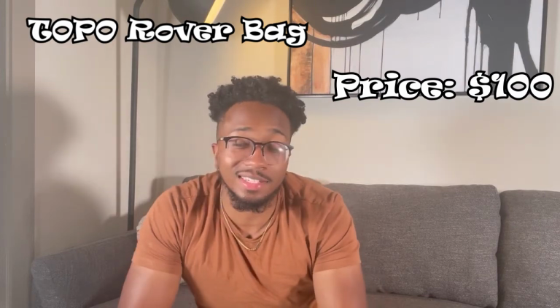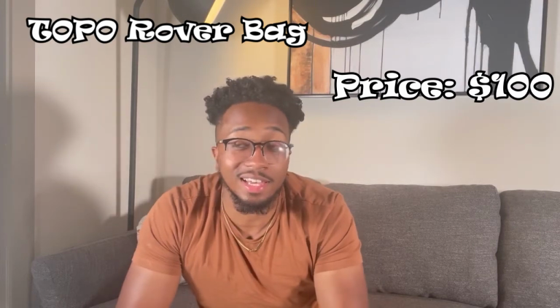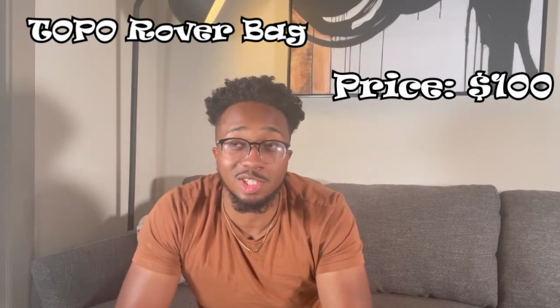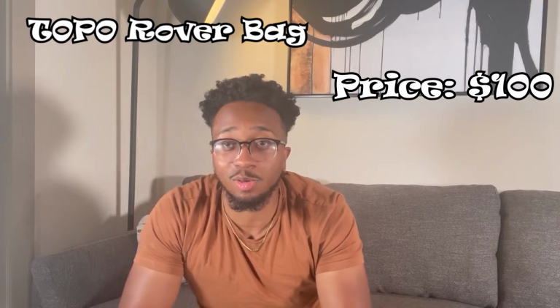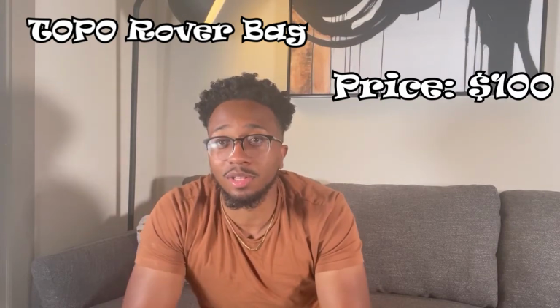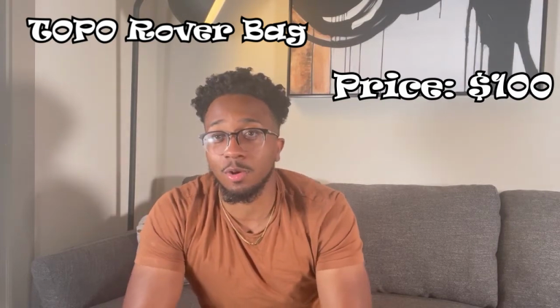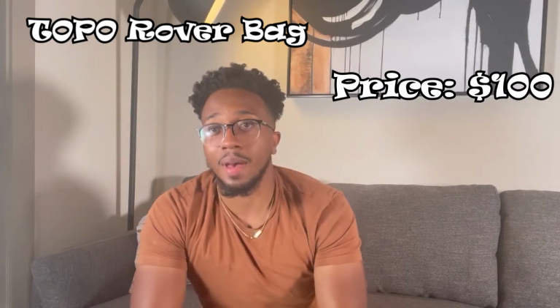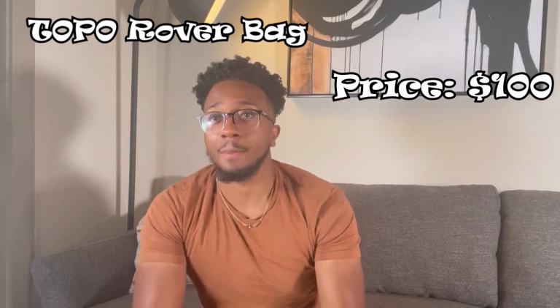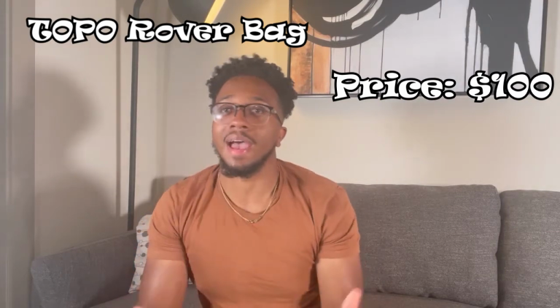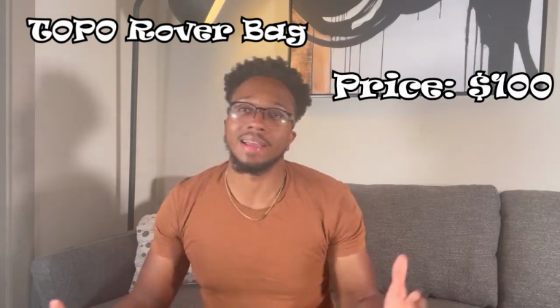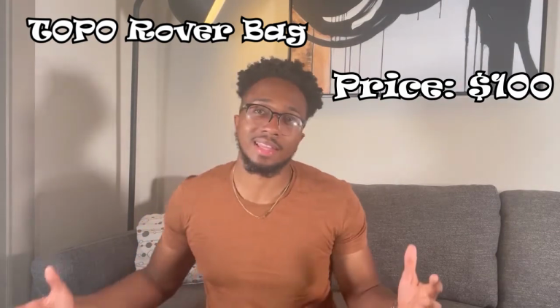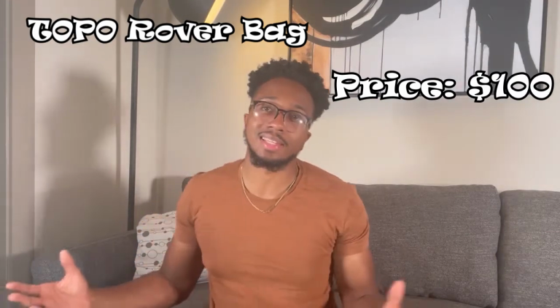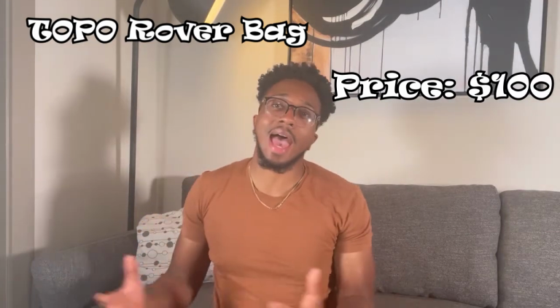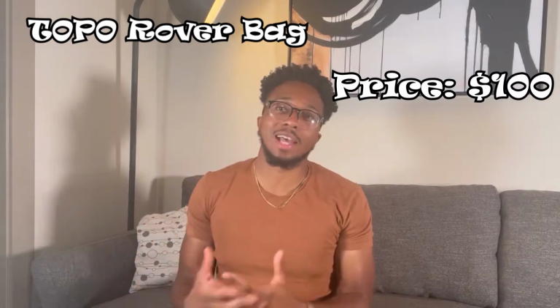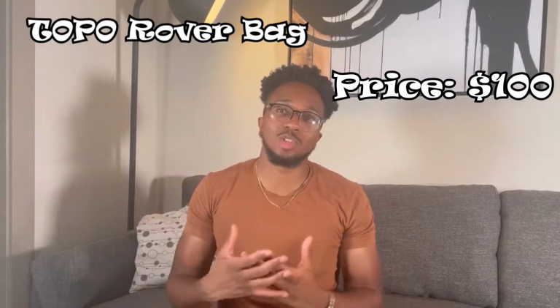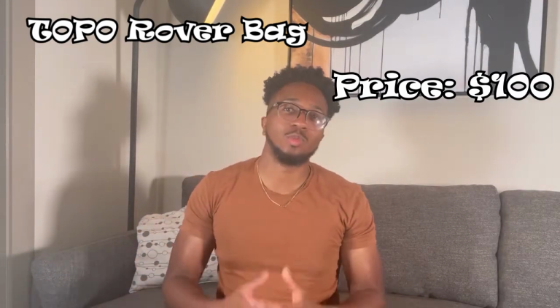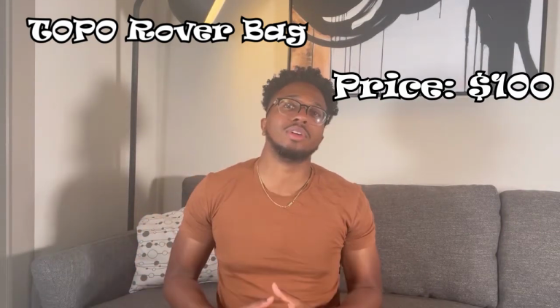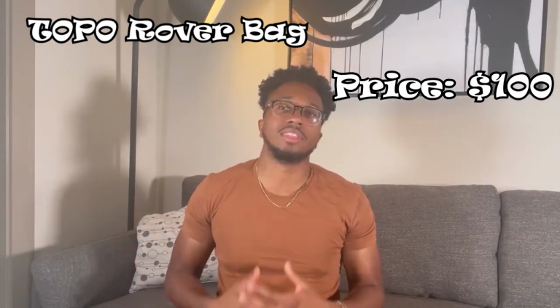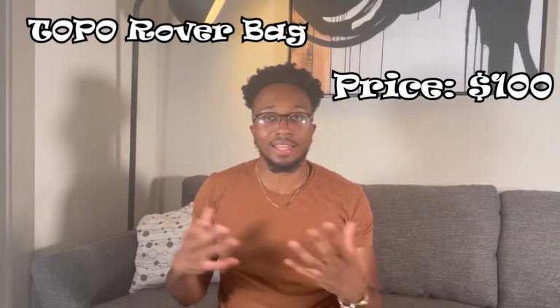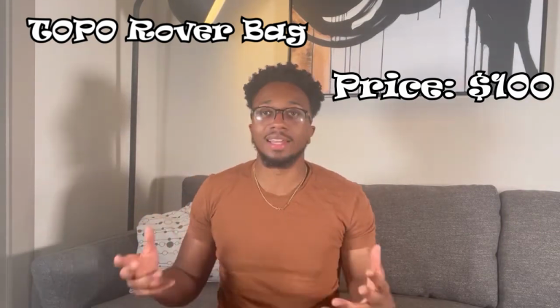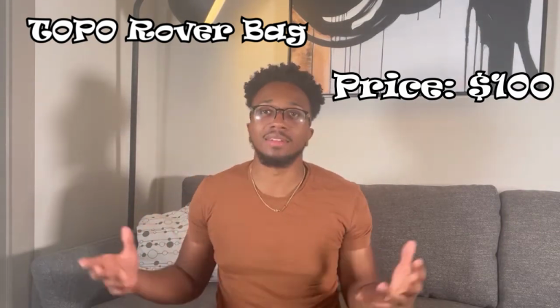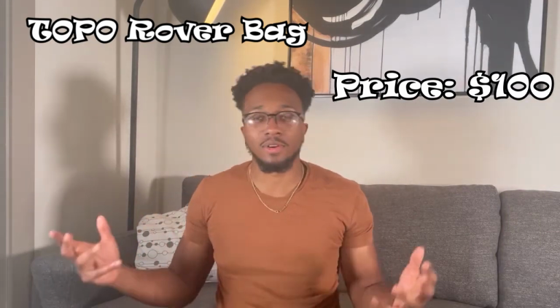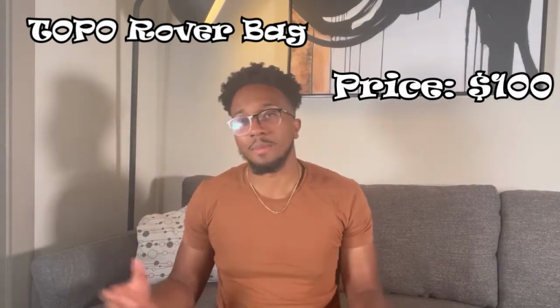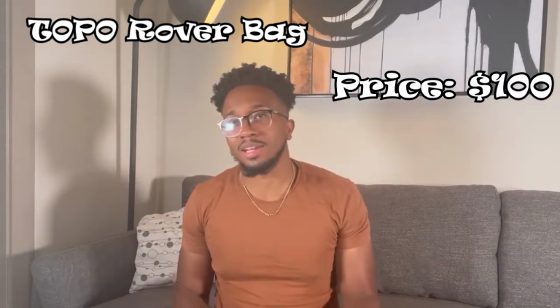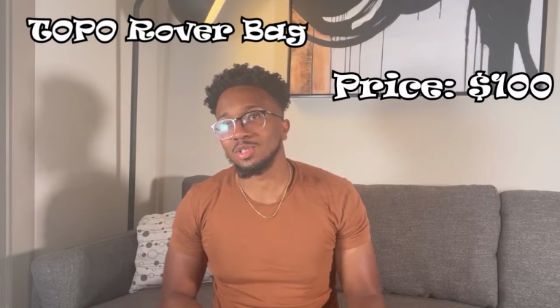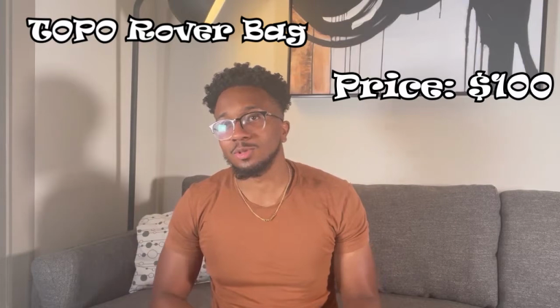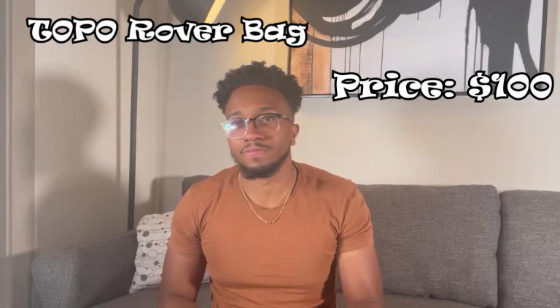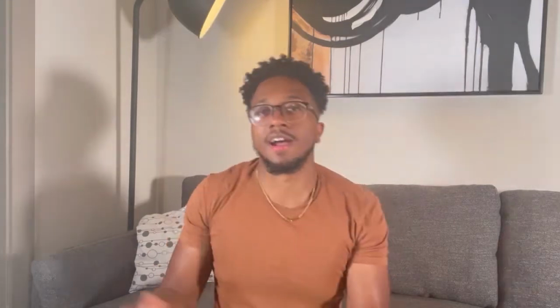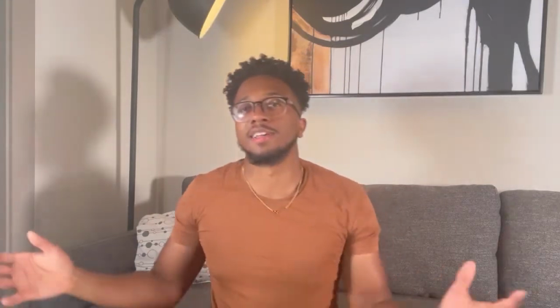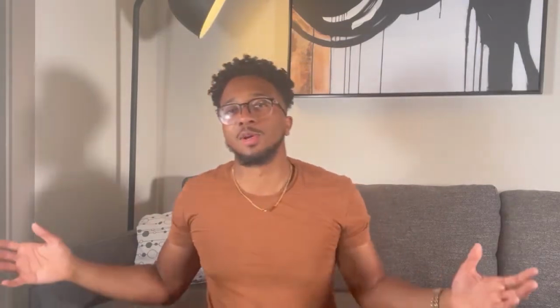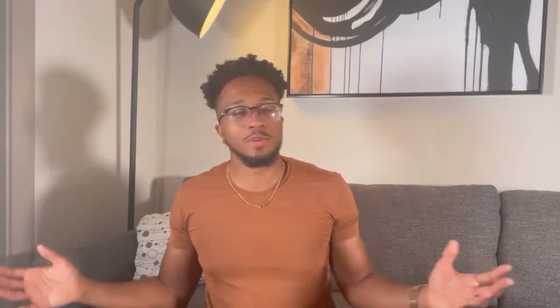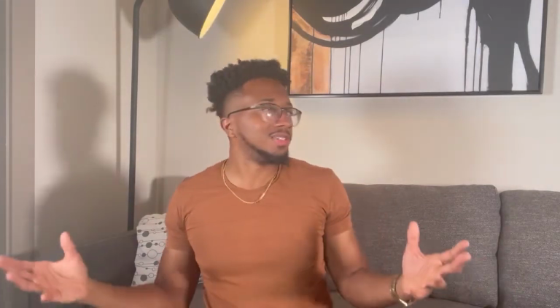You're going to be walking around with the ultimate style, convenience, and comfort. The Topo Rover Bag retails at $100 — a really cool backpack that's worth getting for going back to school.